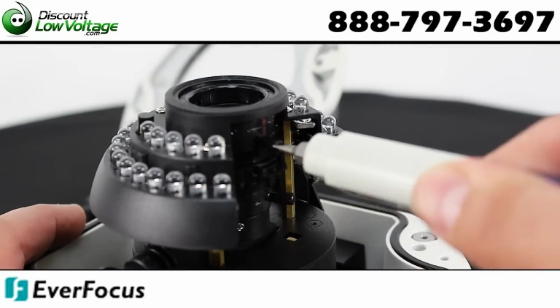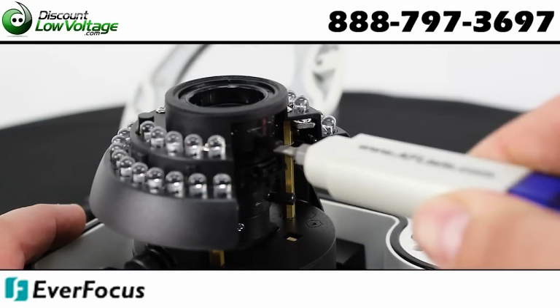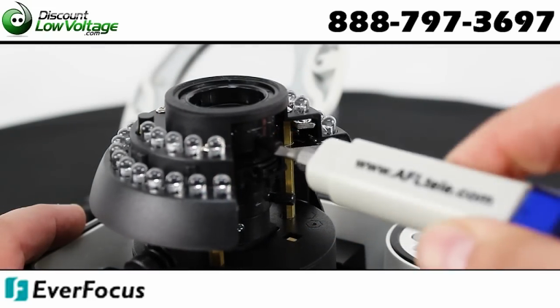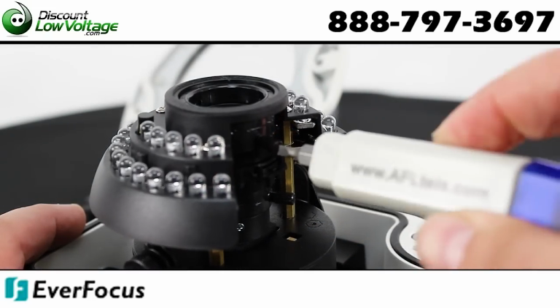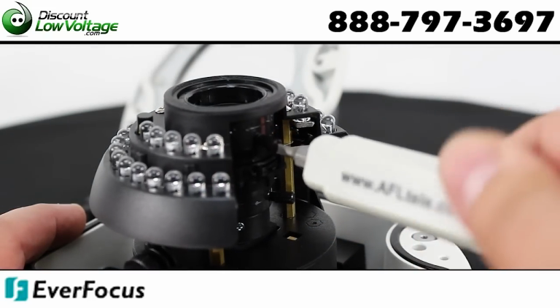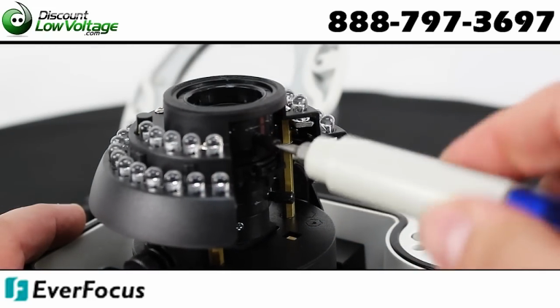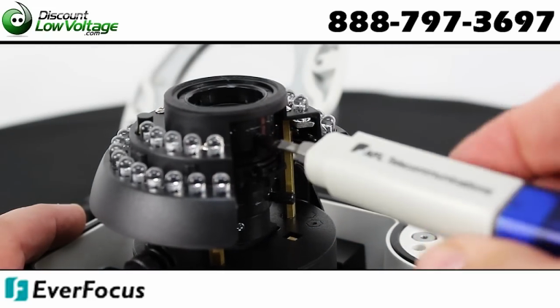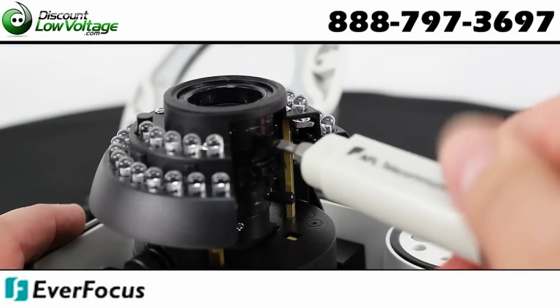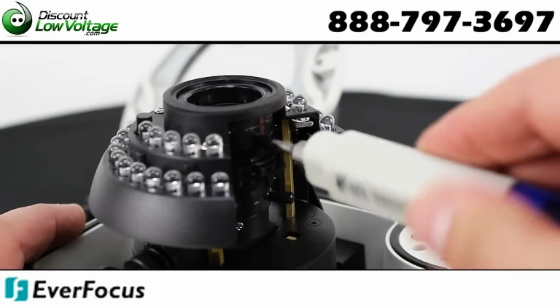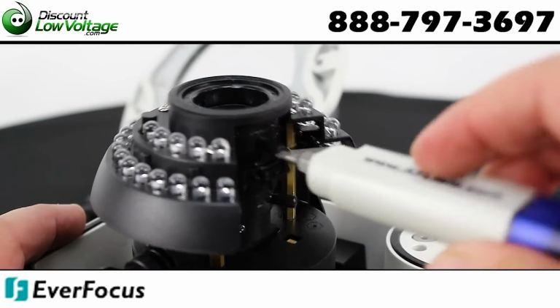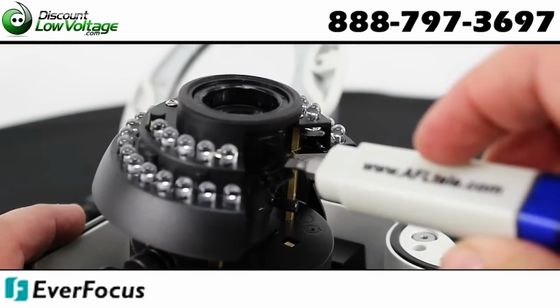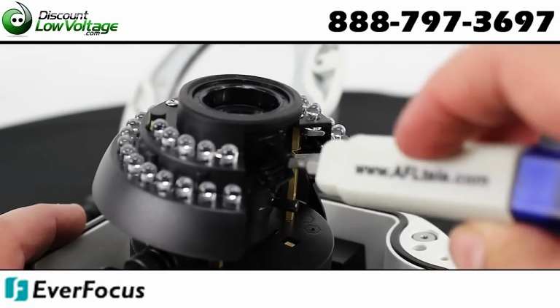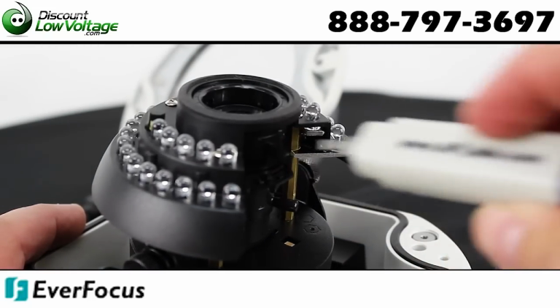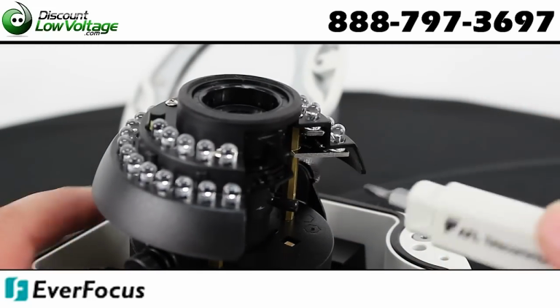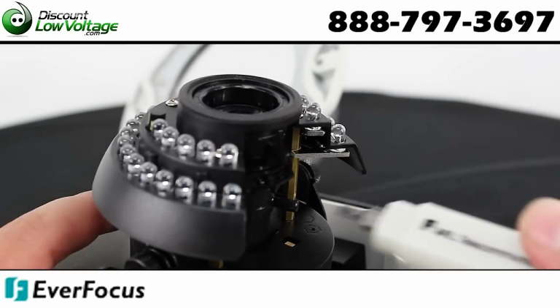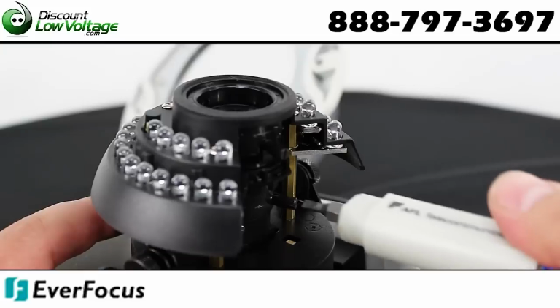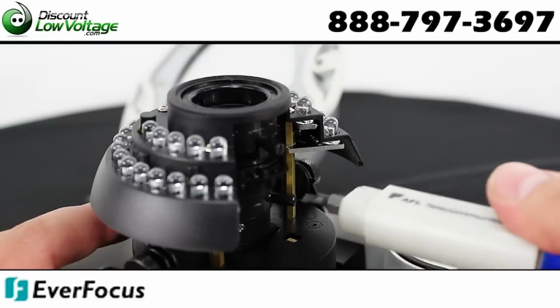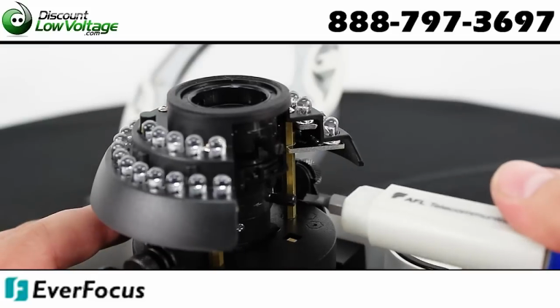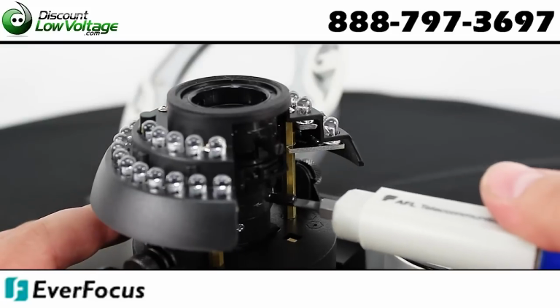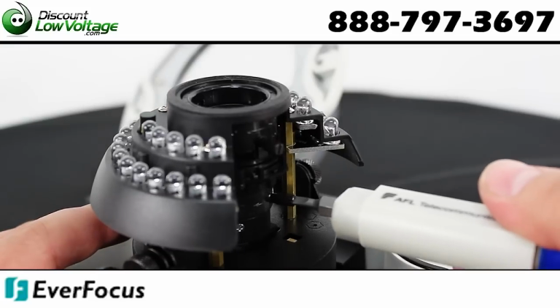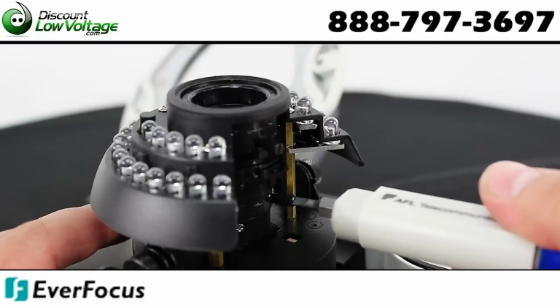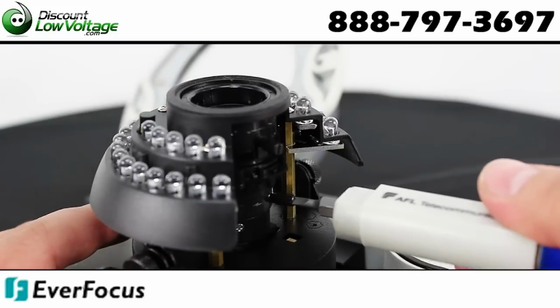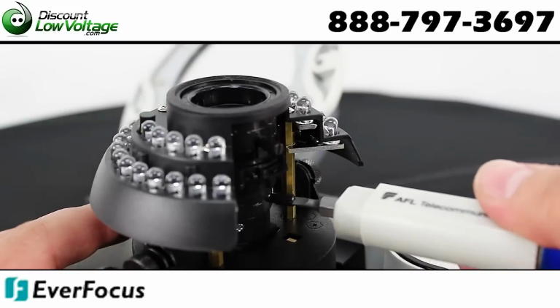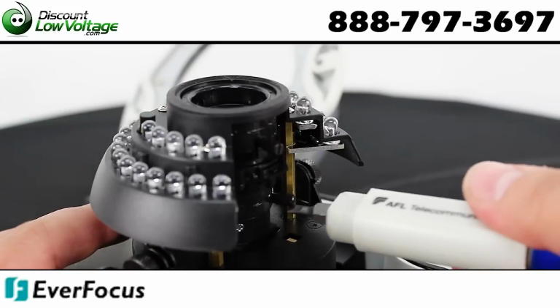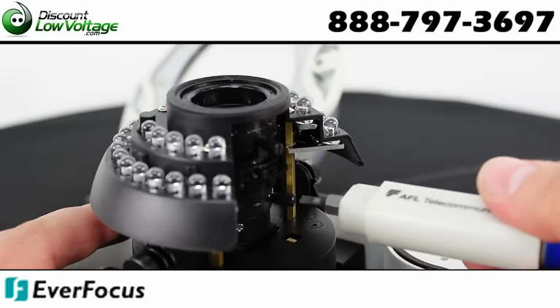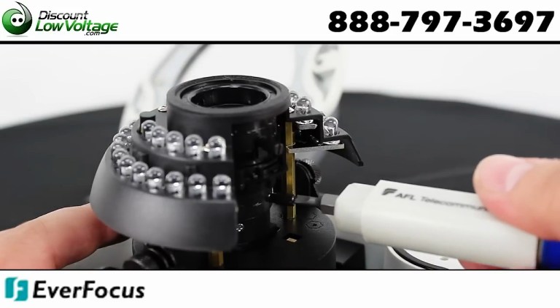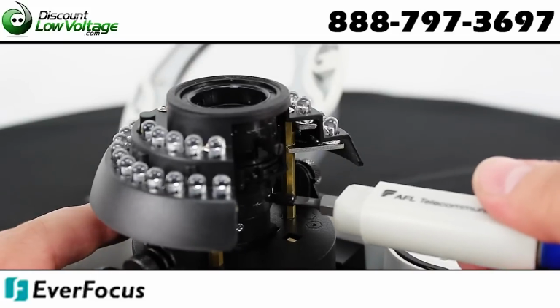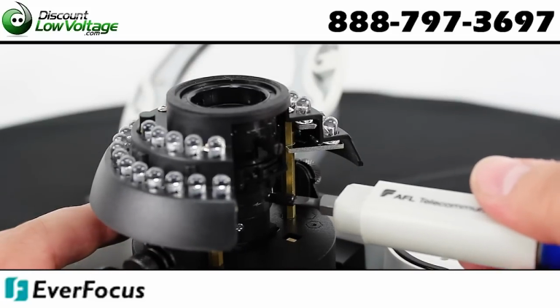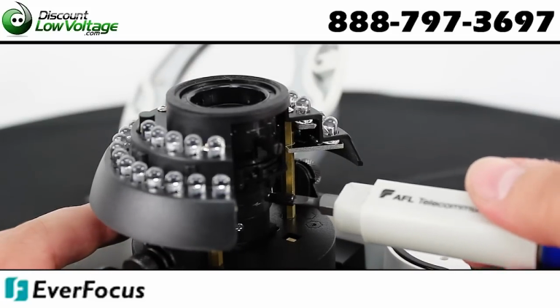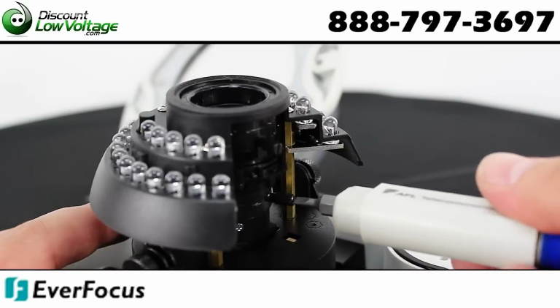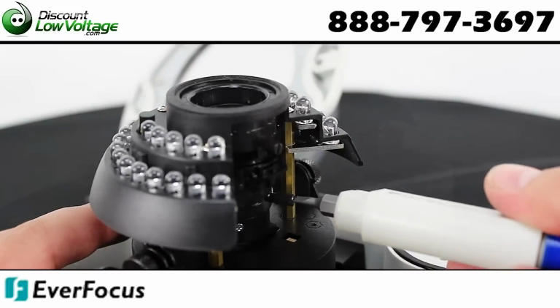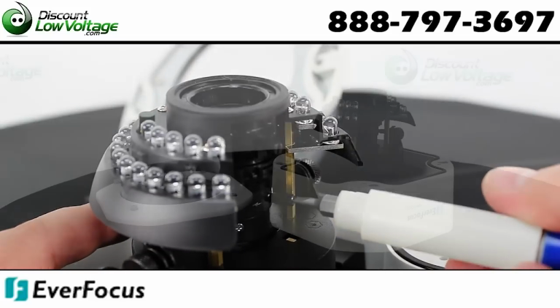Two-way audio transport, IP66 rated, and IR range extends up to 98 feet.